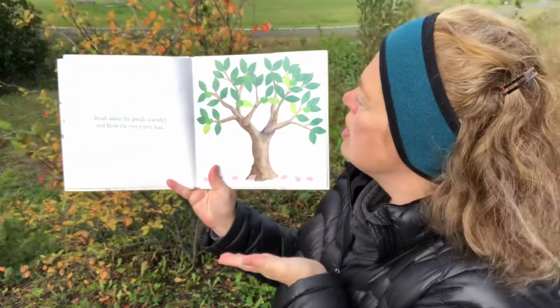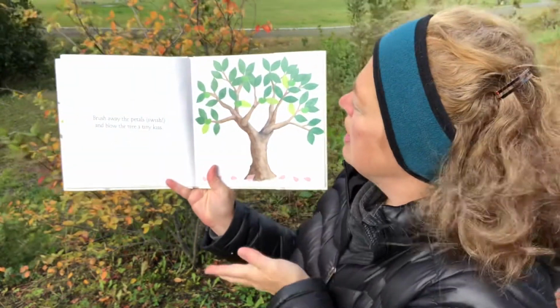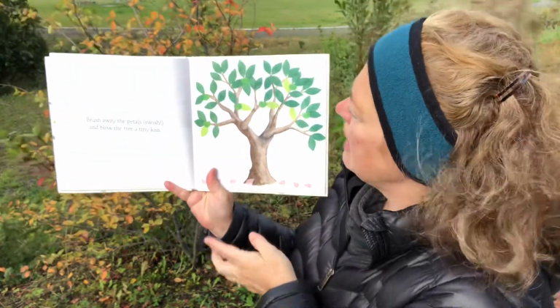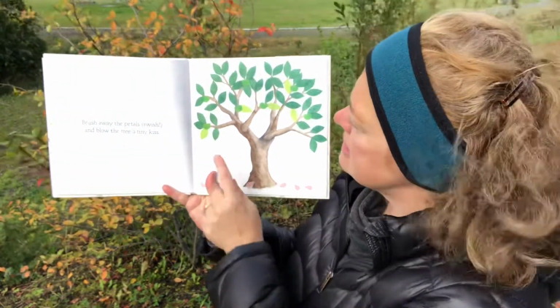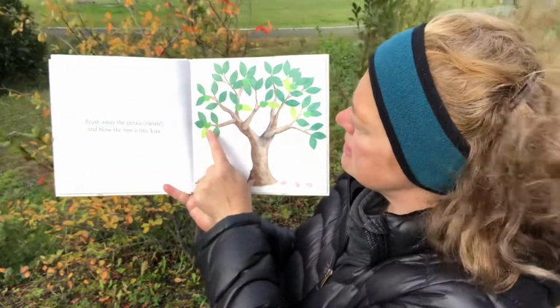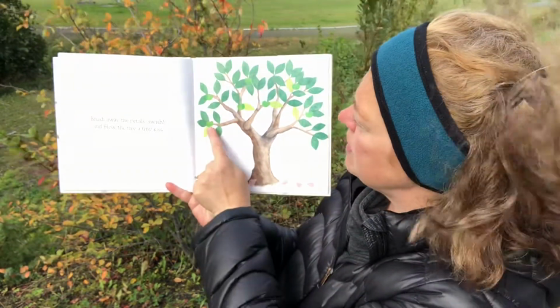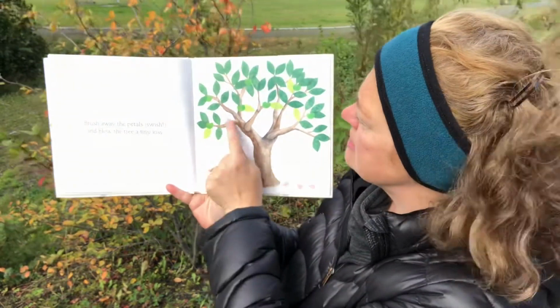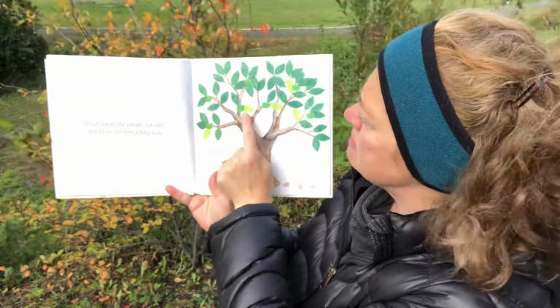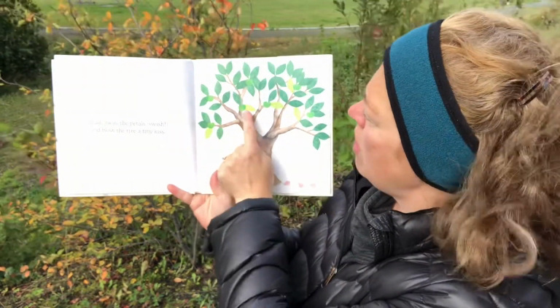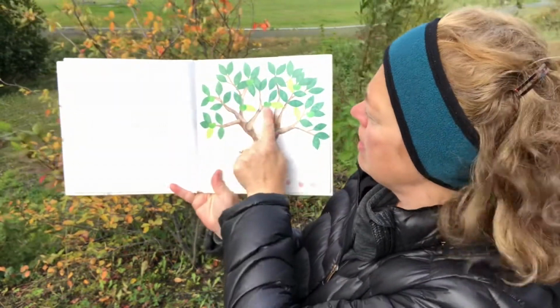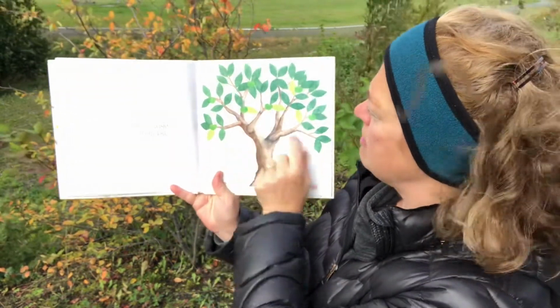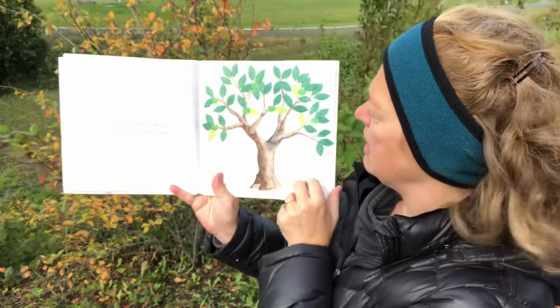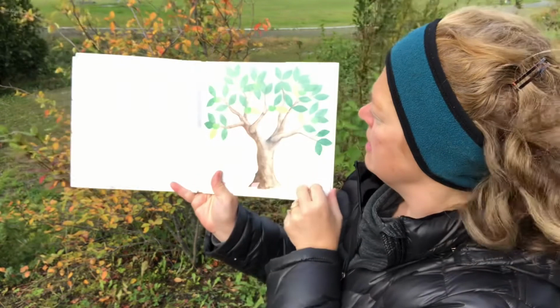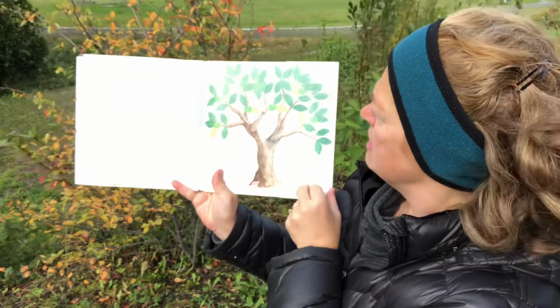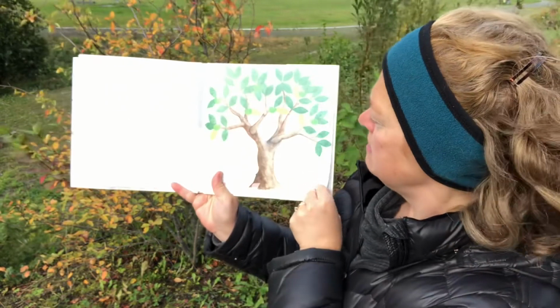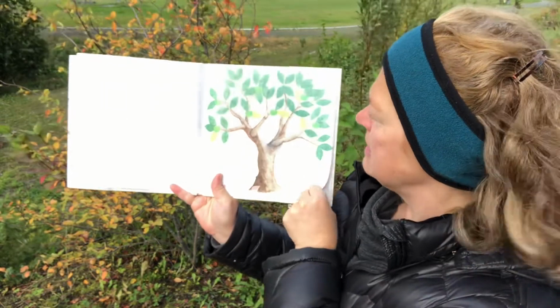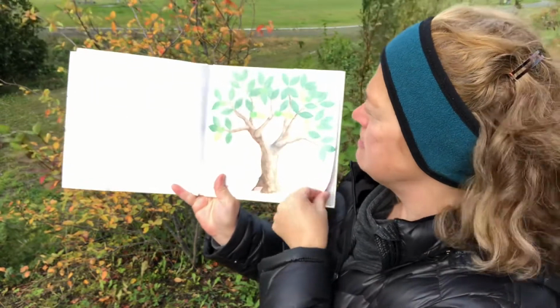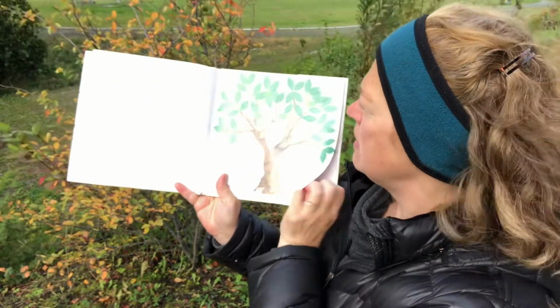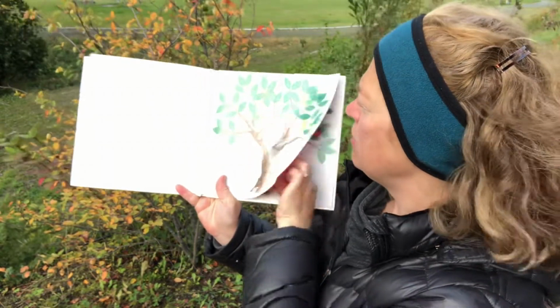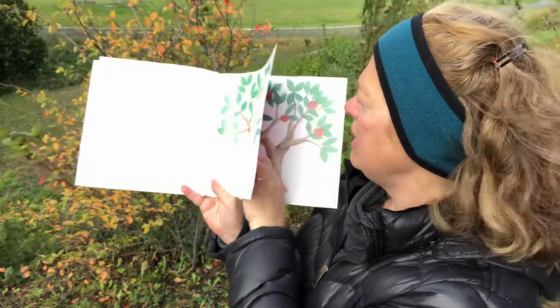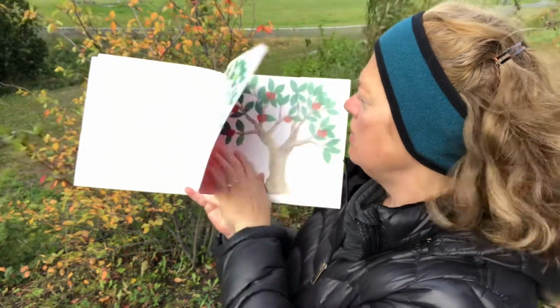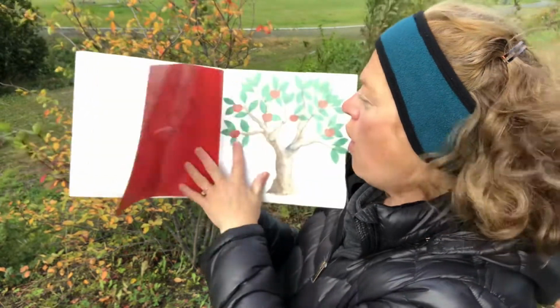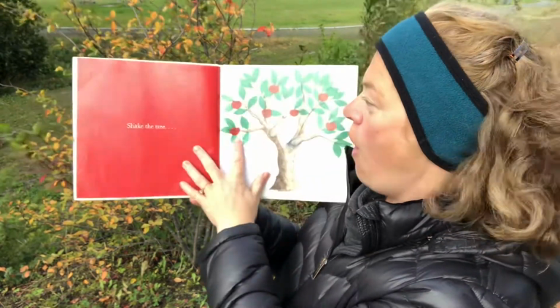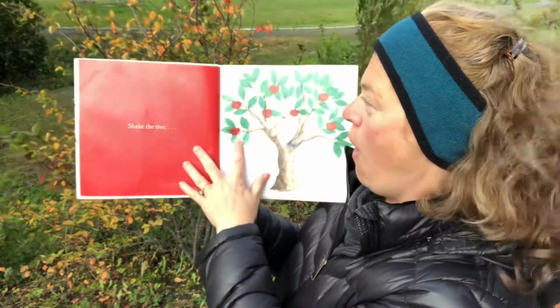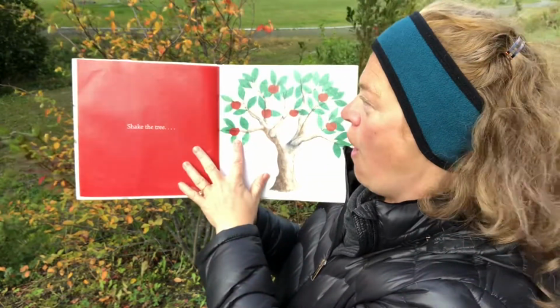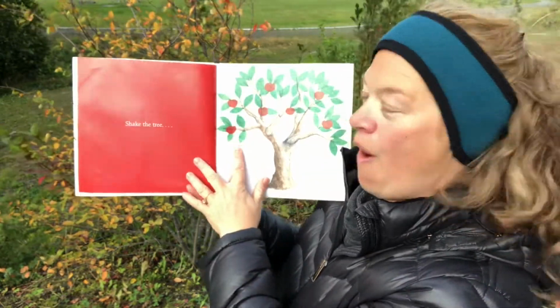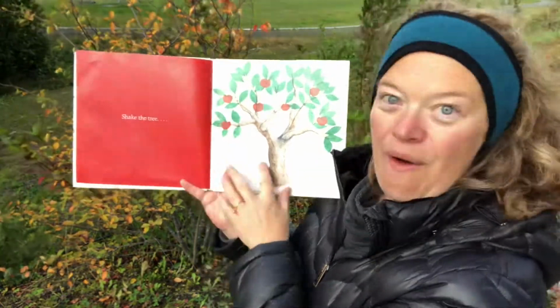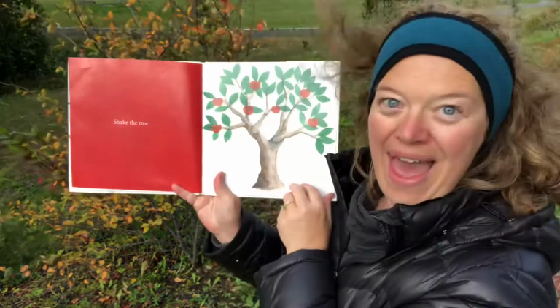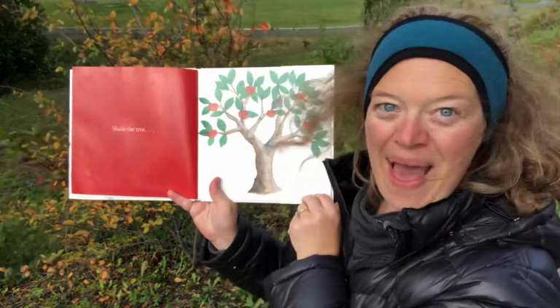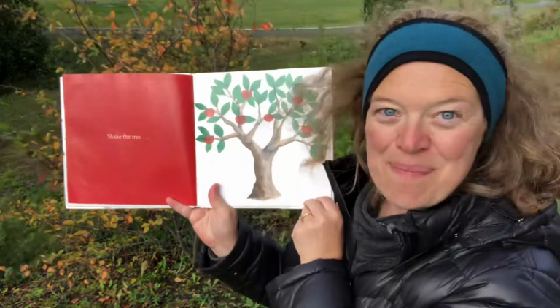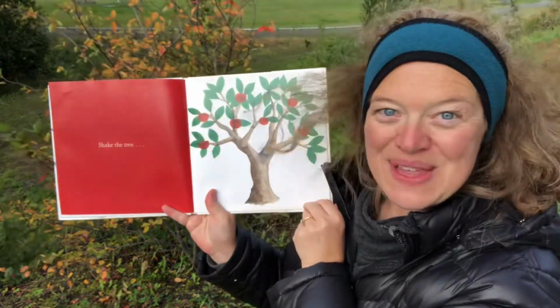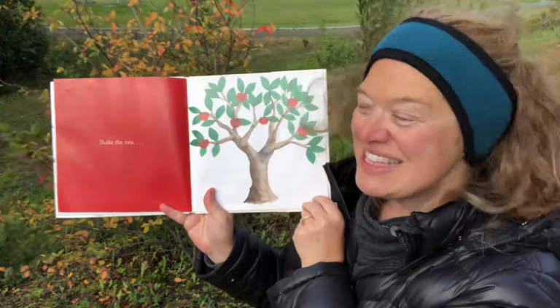I see something small coming. Something small and green. Apples!